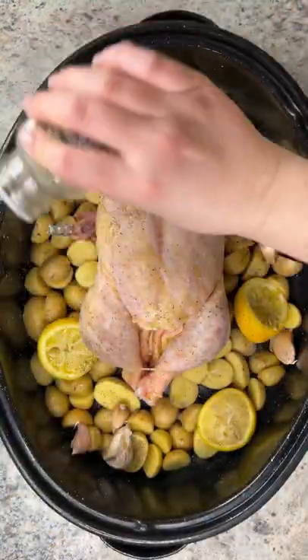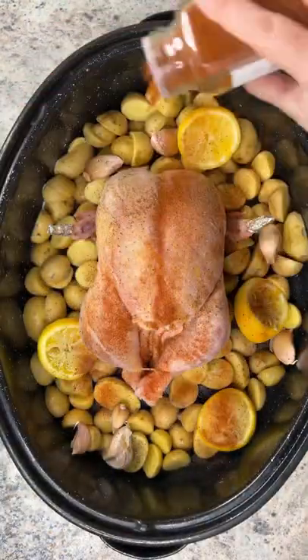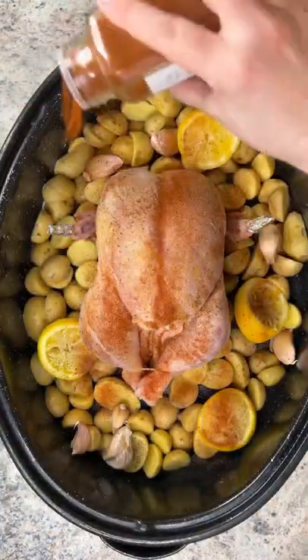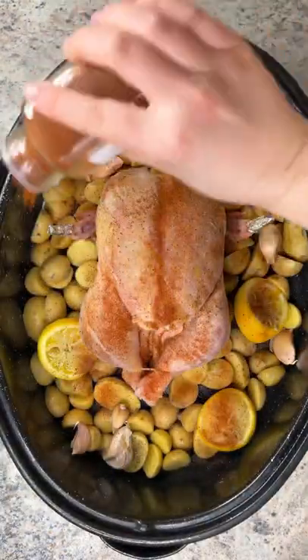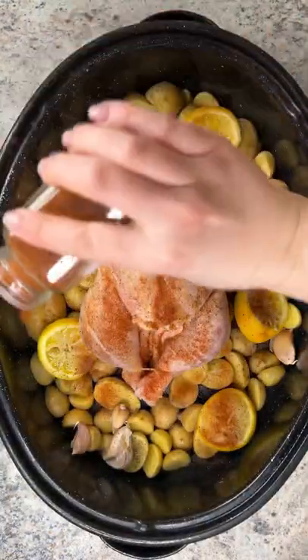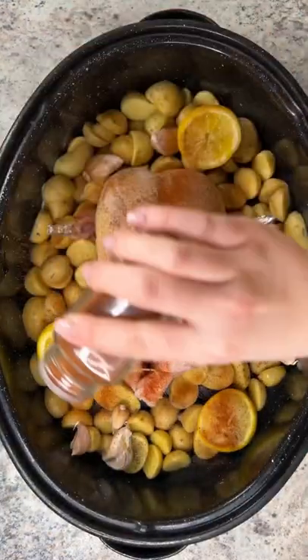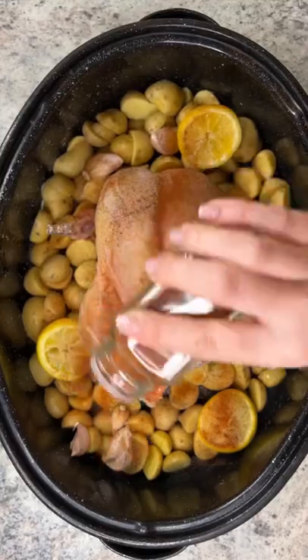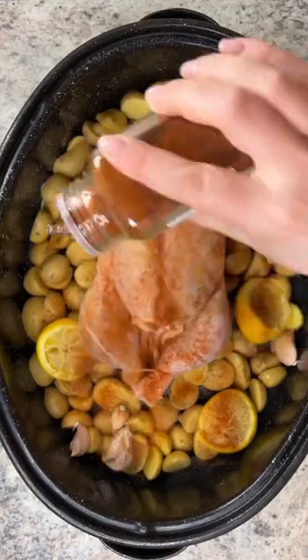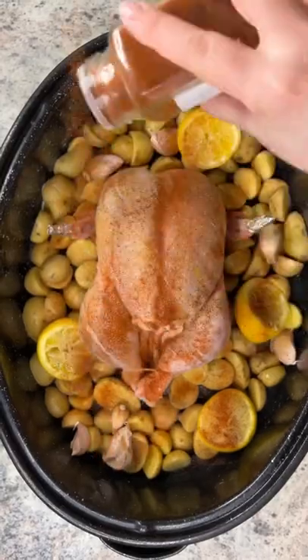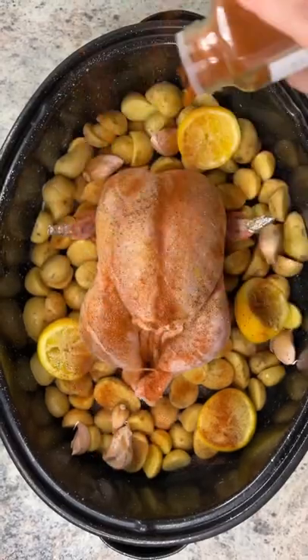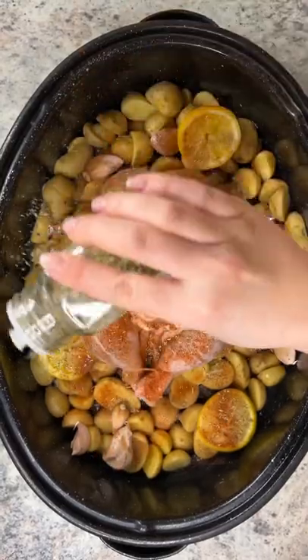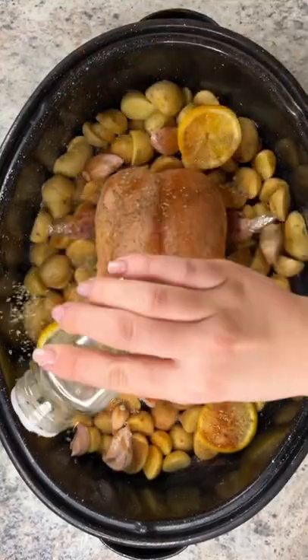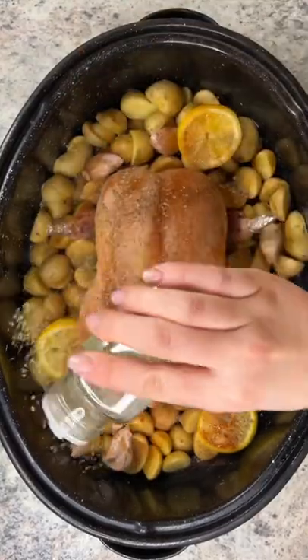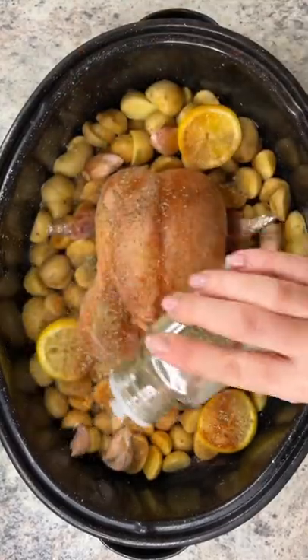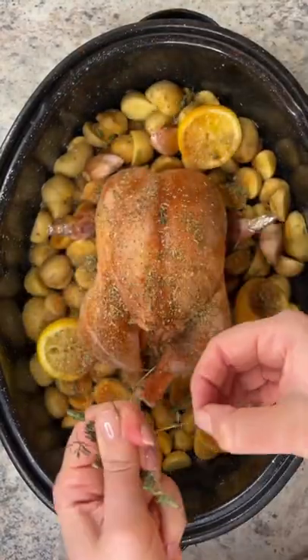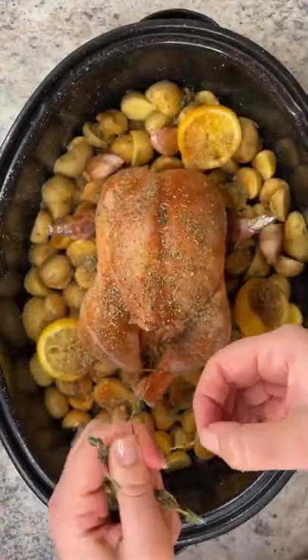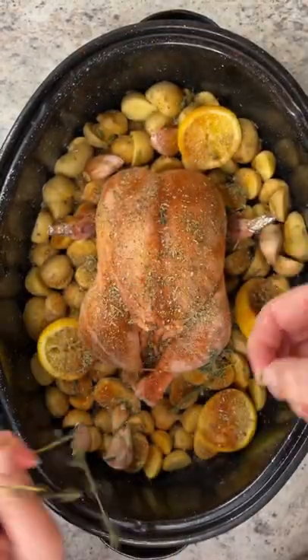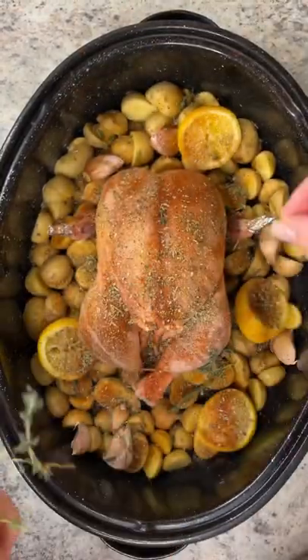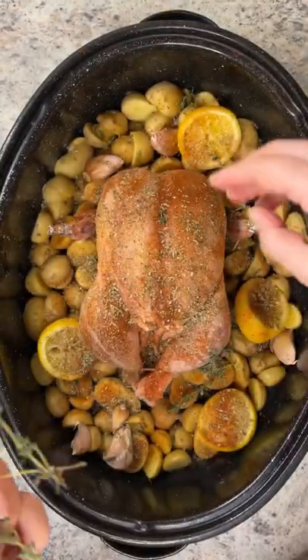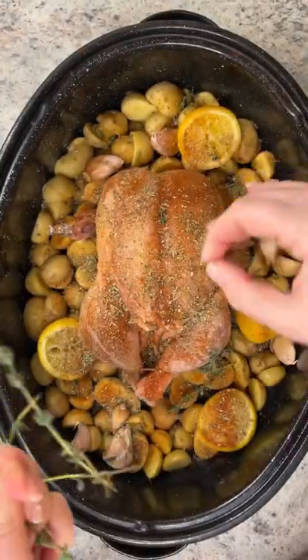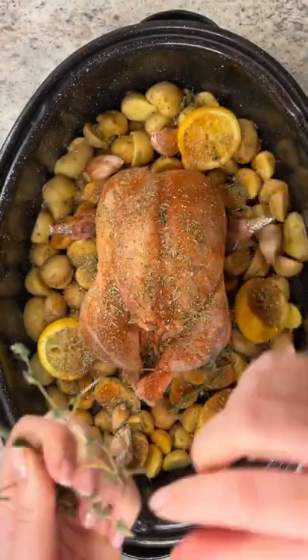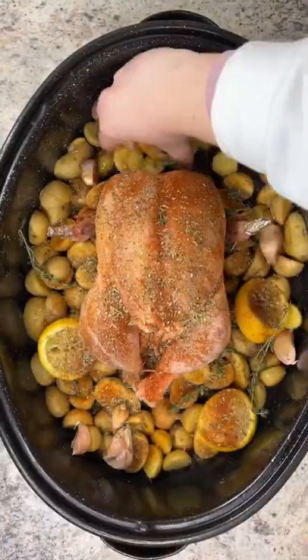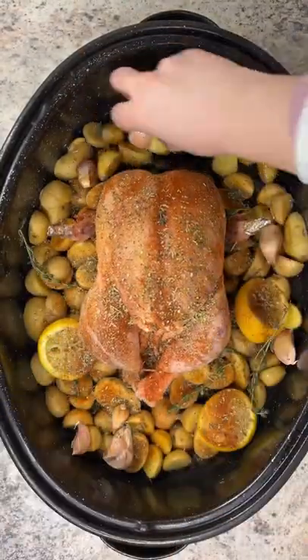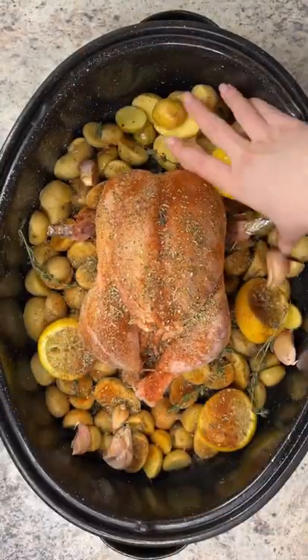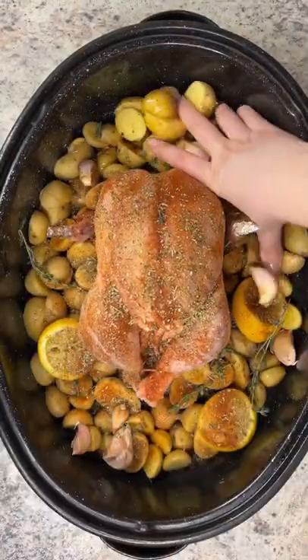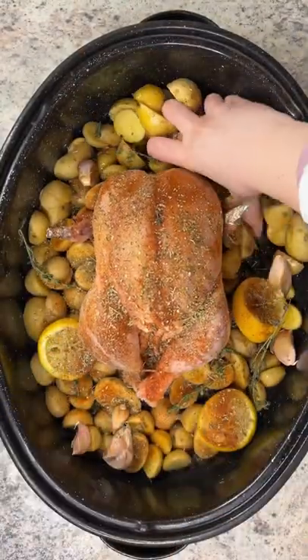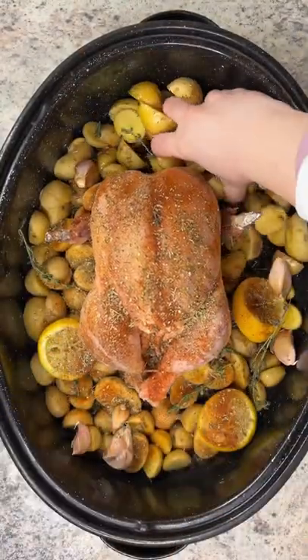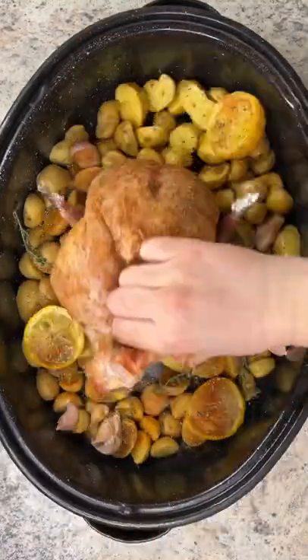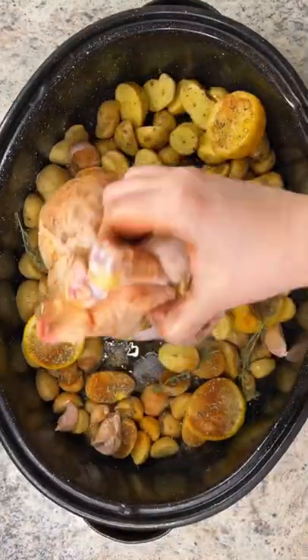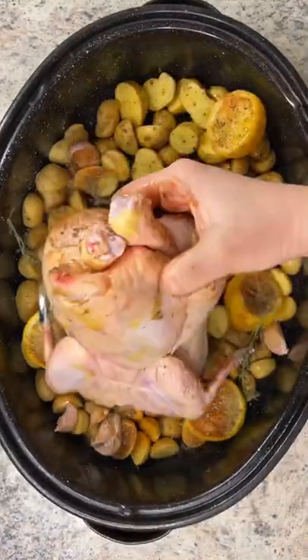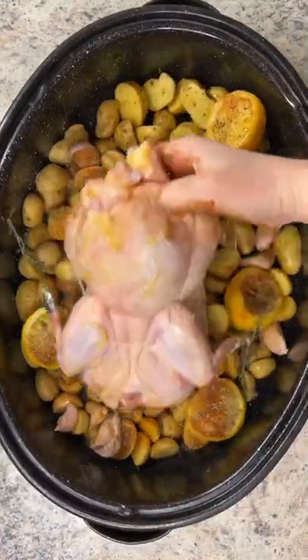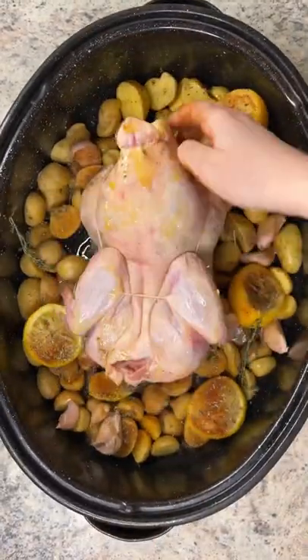Salt, pepper, paprika, dry oregano, Italian seasonings, and thyme. Give everything a really nice massage.